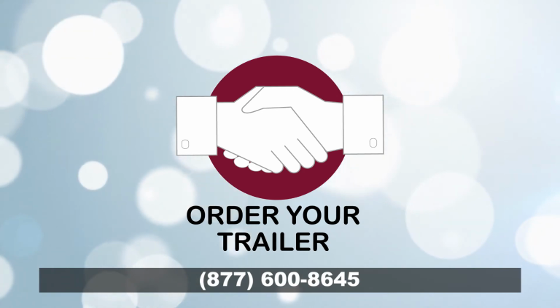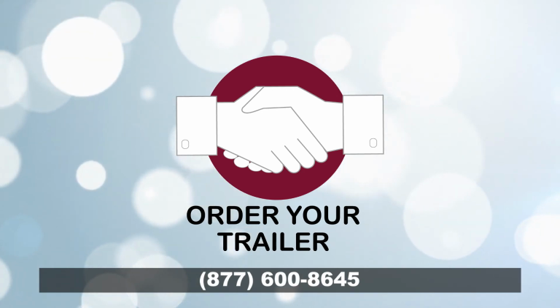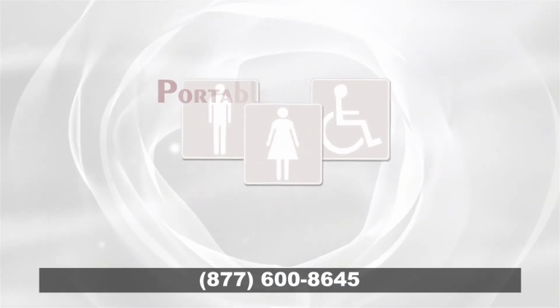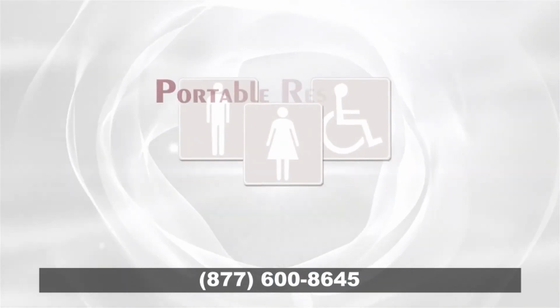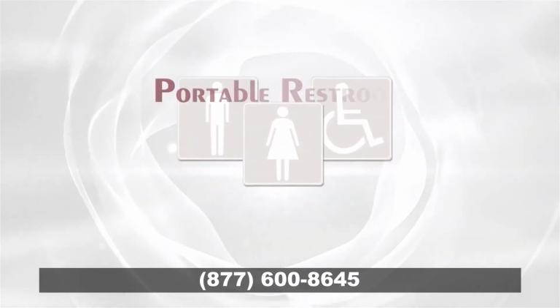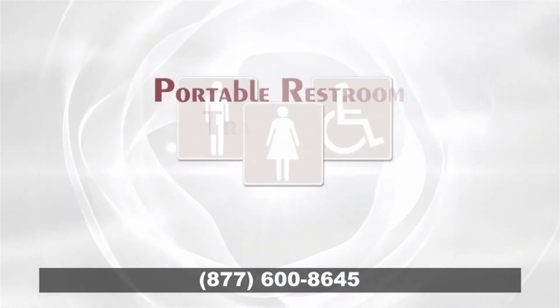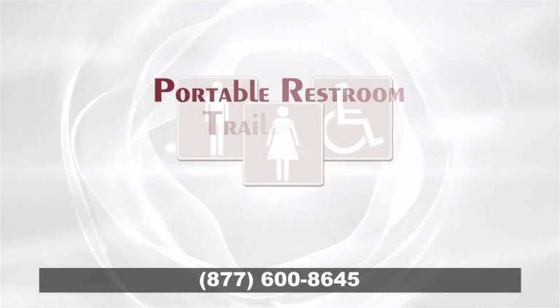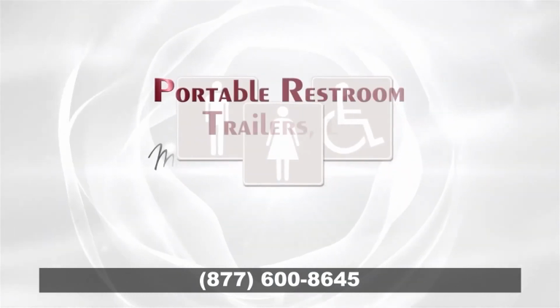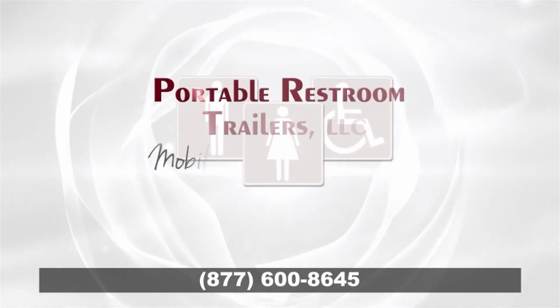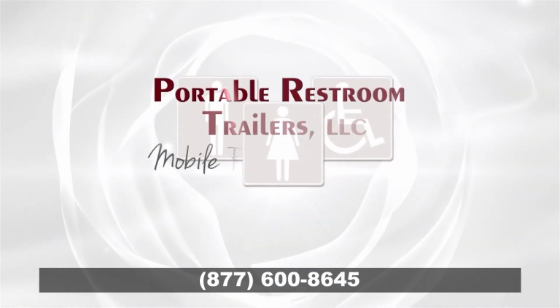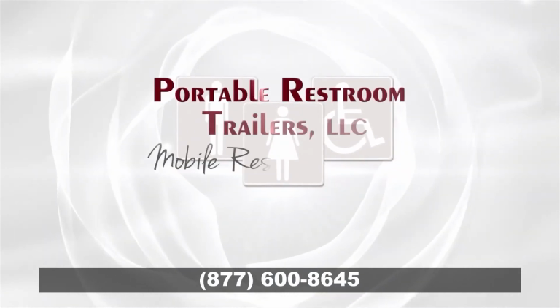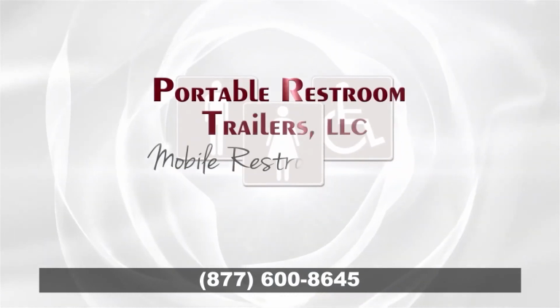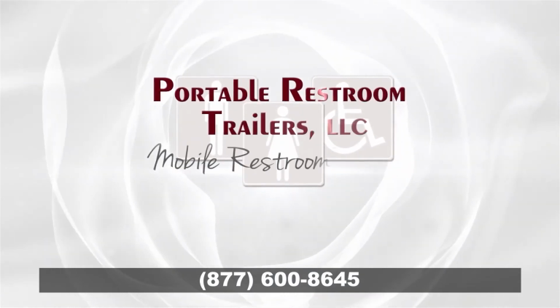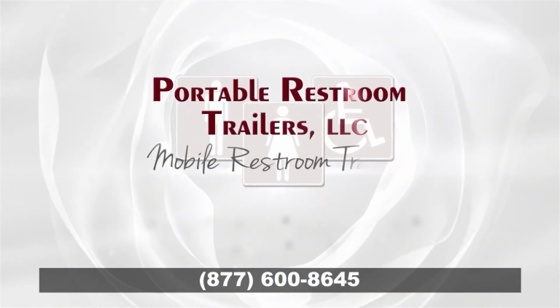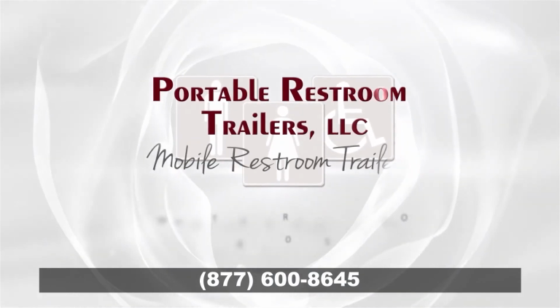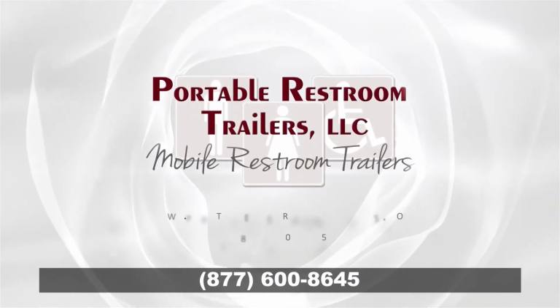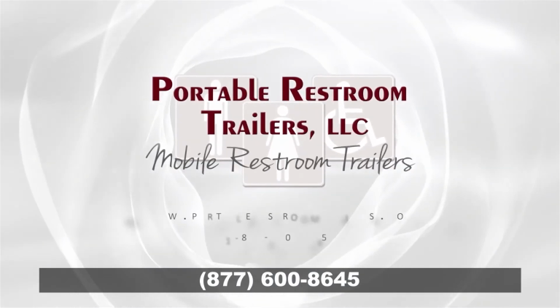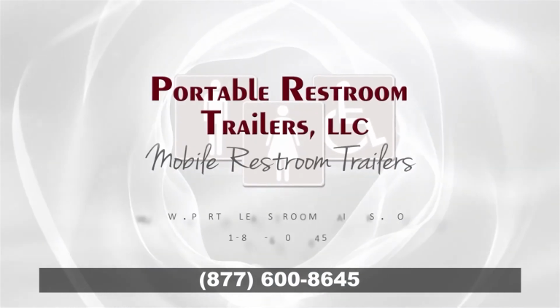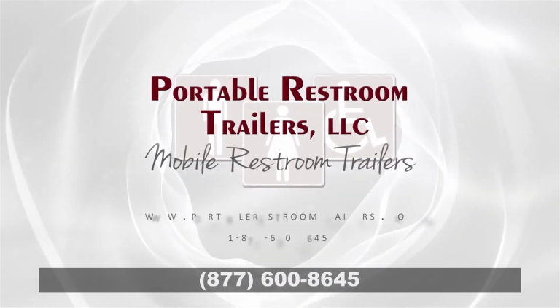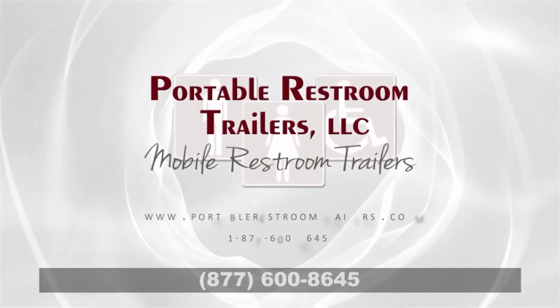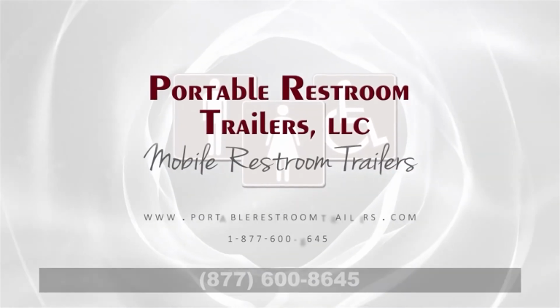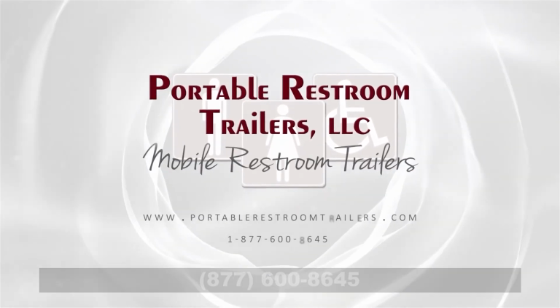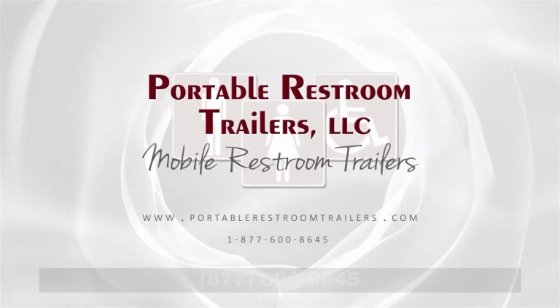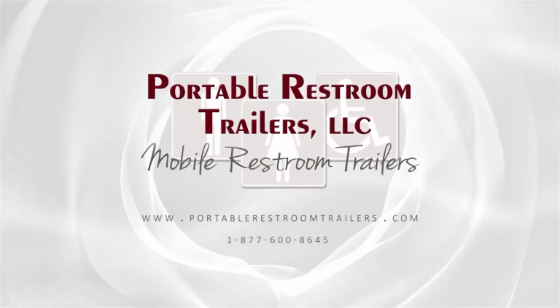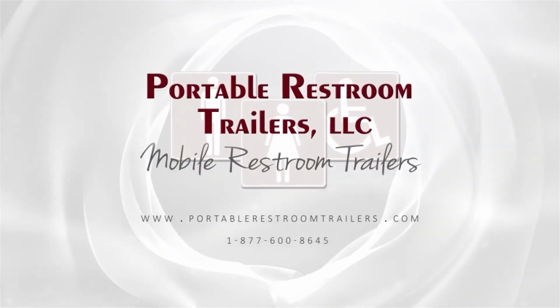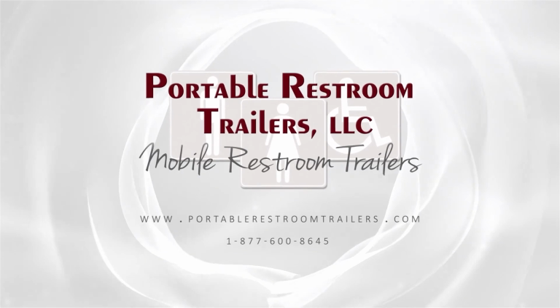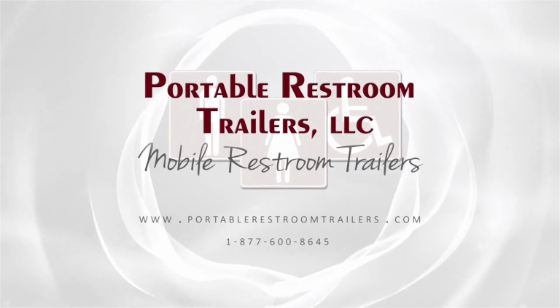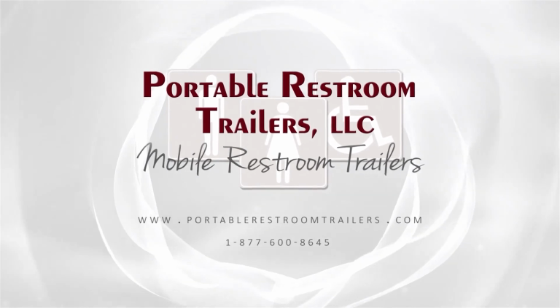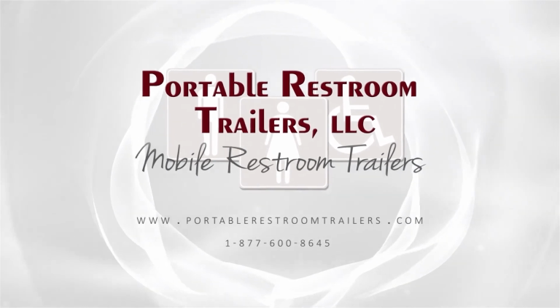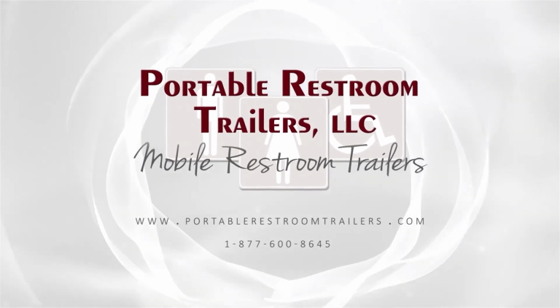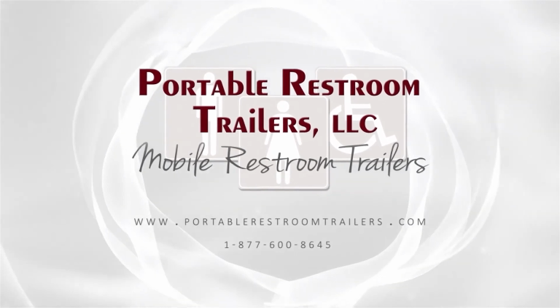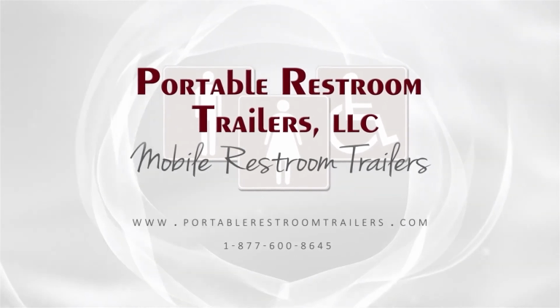Top quality. Transparent pricing. Trusted support. Portable Restroom Trailers.